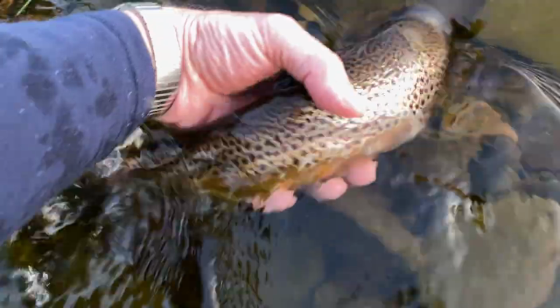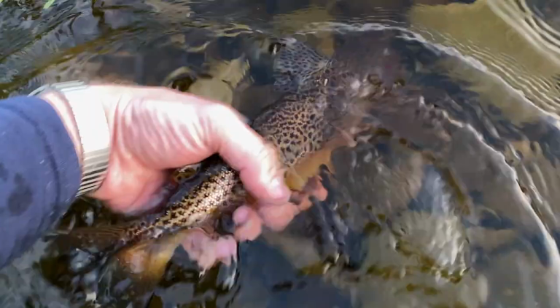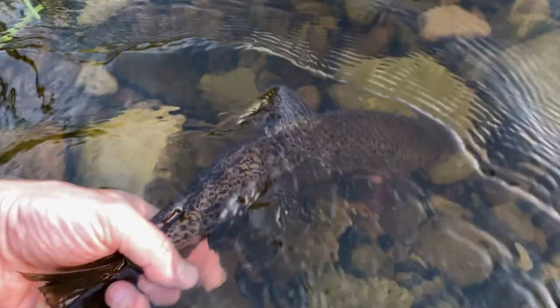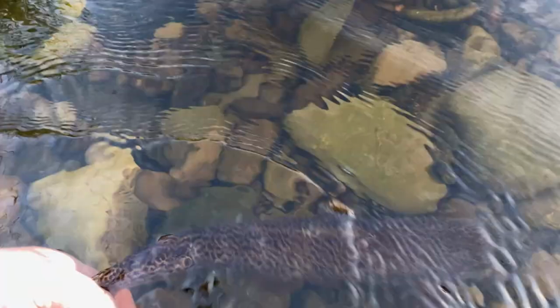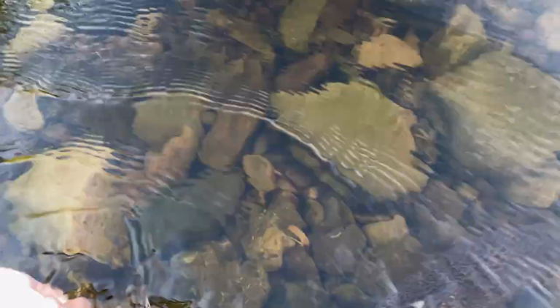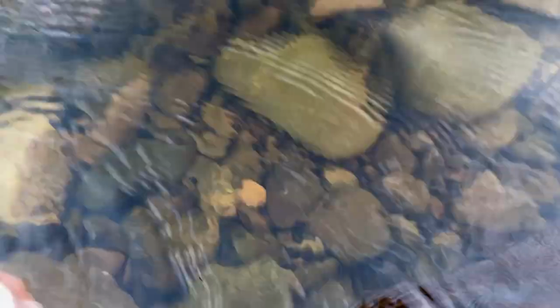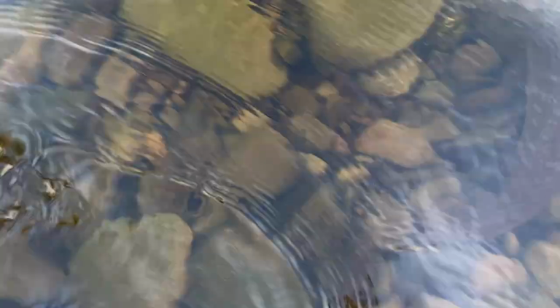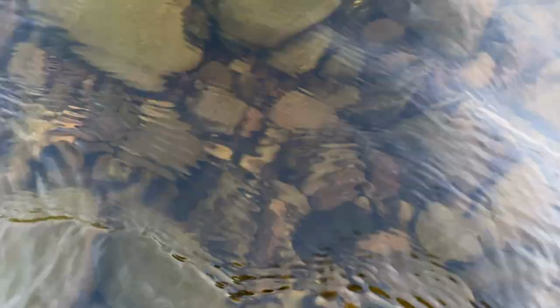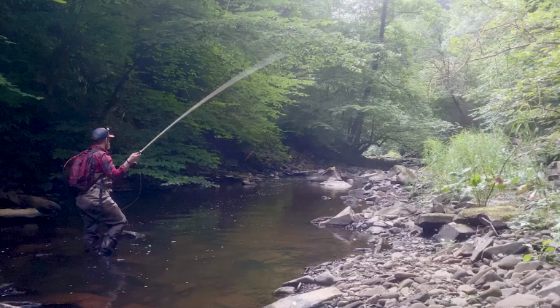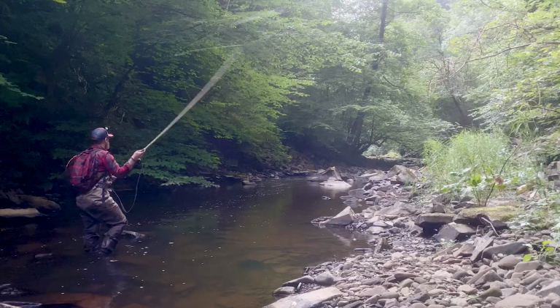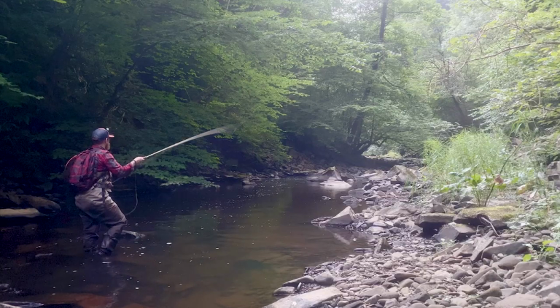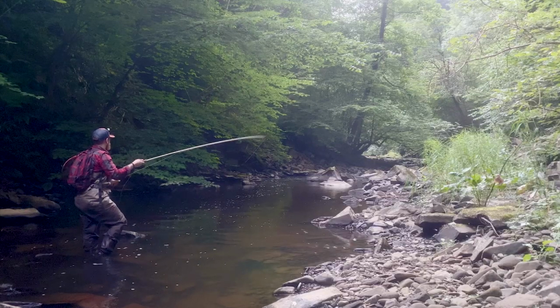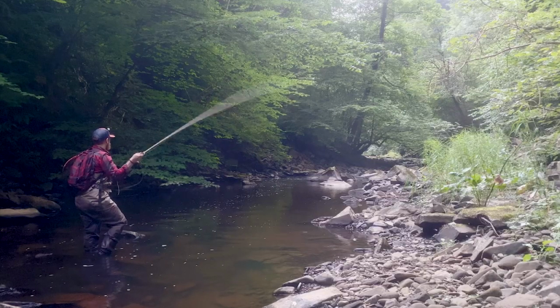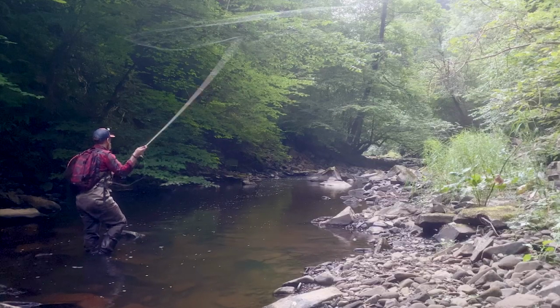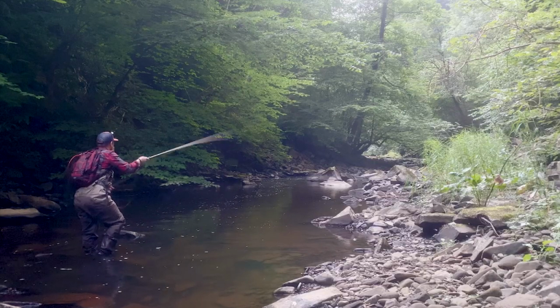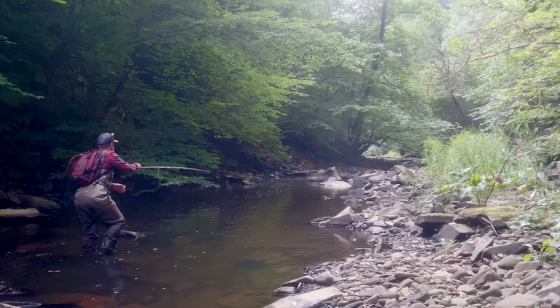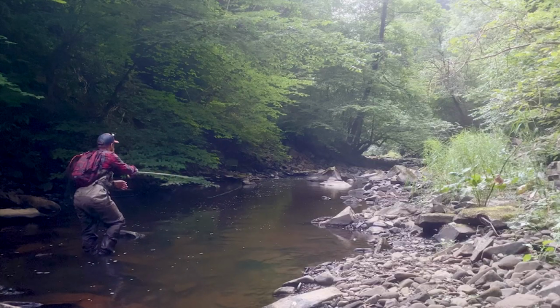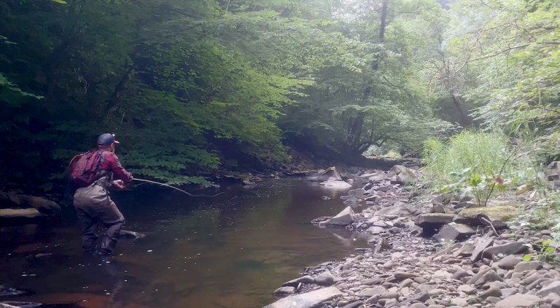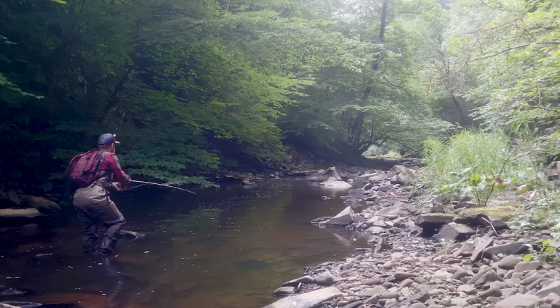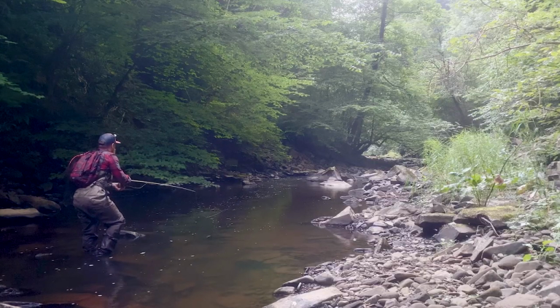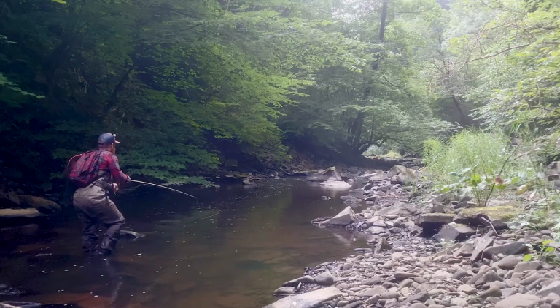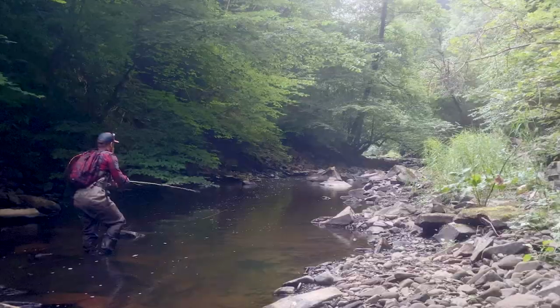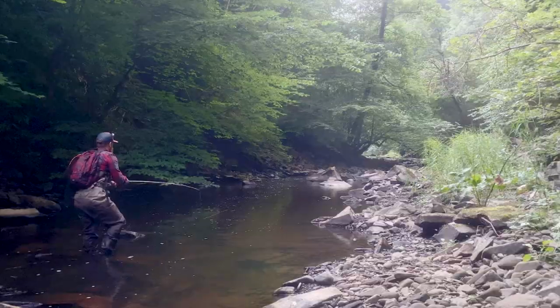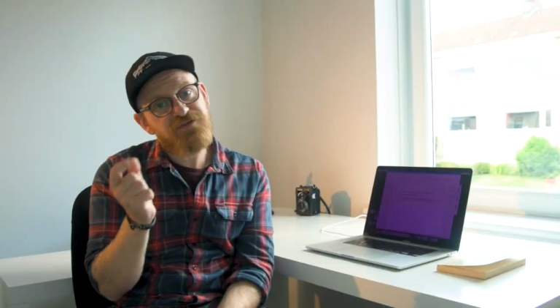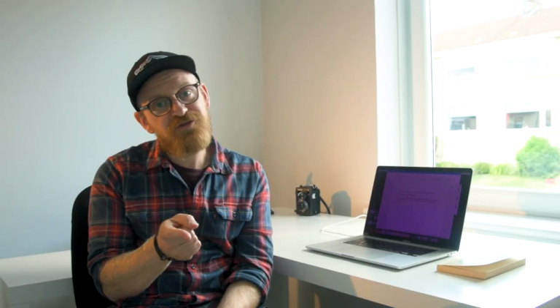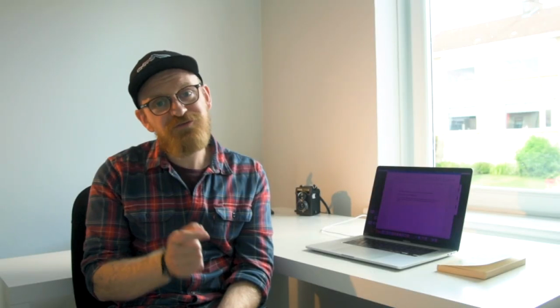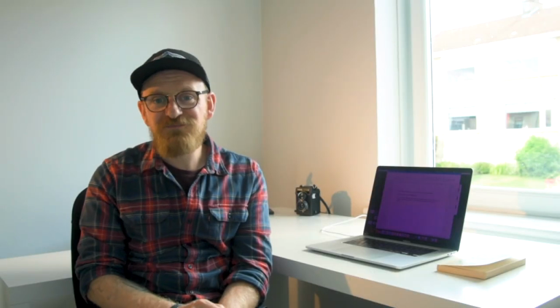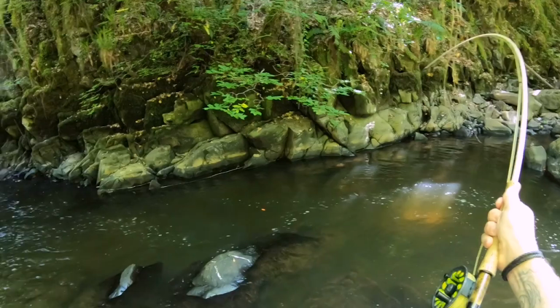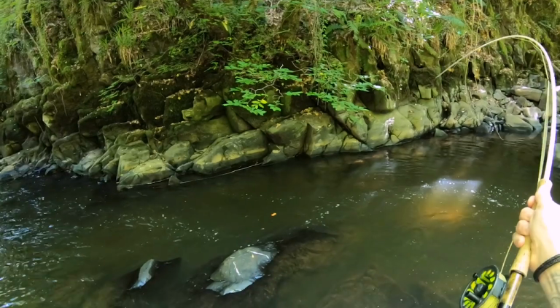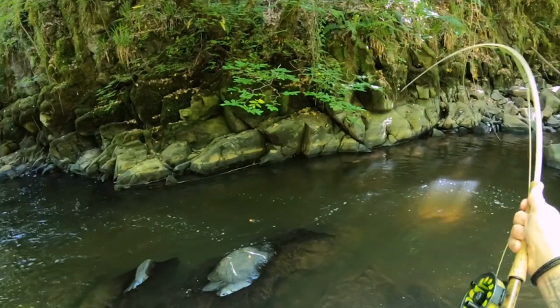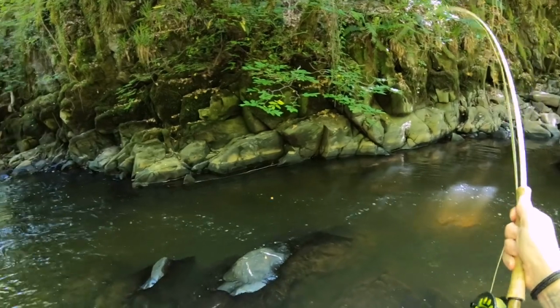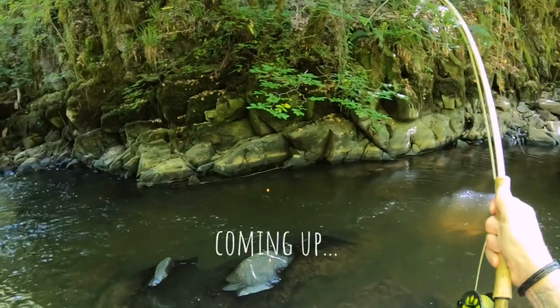But the real question is what do my local Scottish brown trout think of the fly? In this angler adventure I'll be visiting a small tributary to show it to a few of them. So stay tuned to find out what happens.